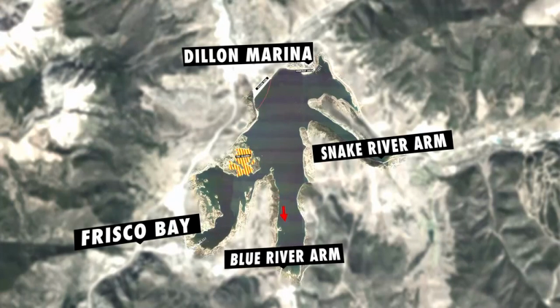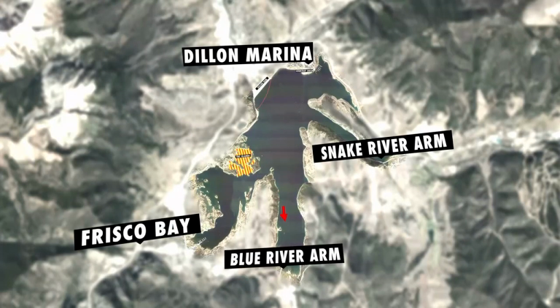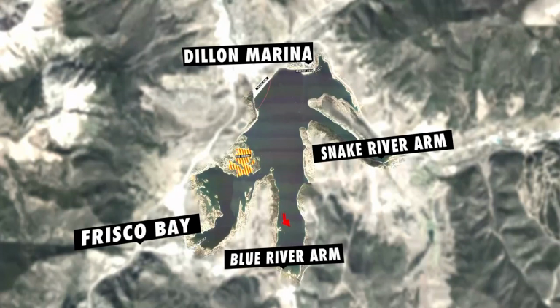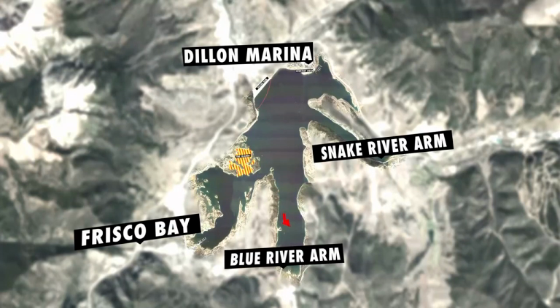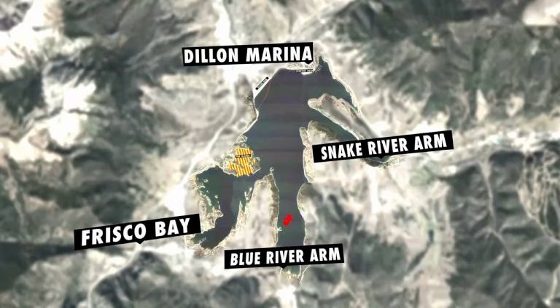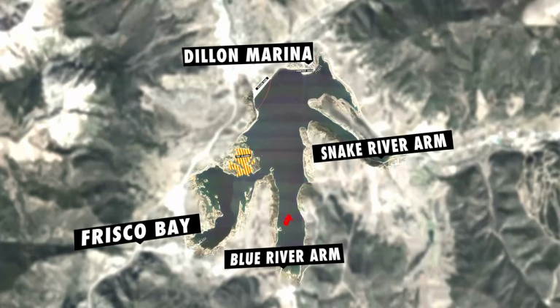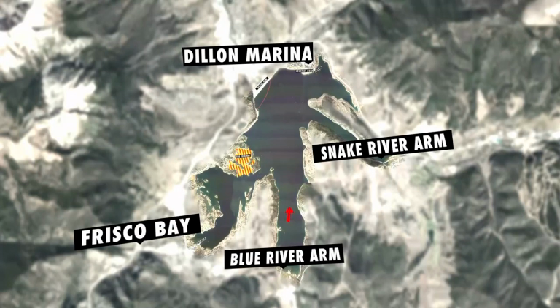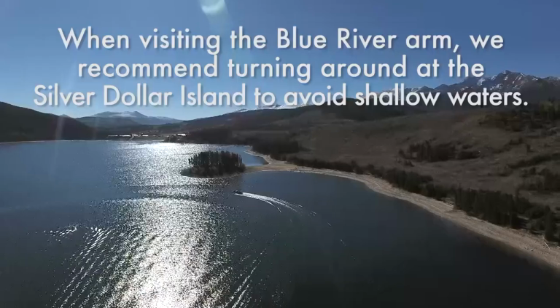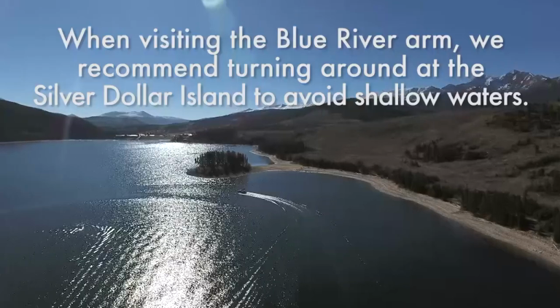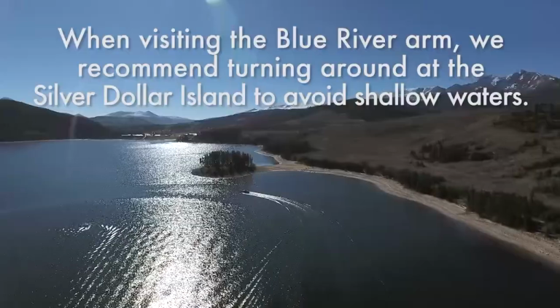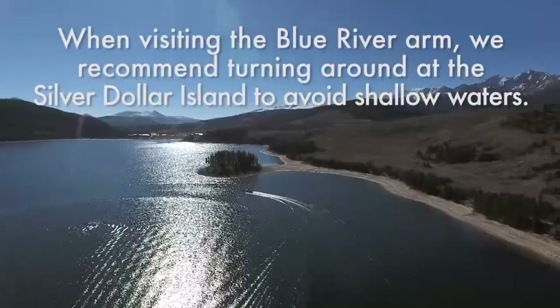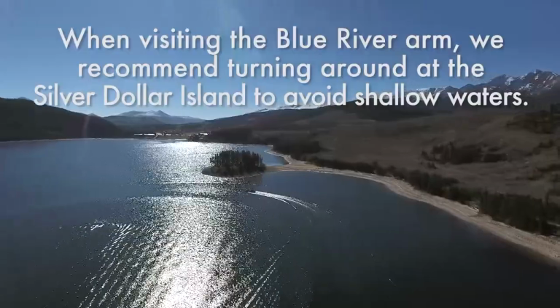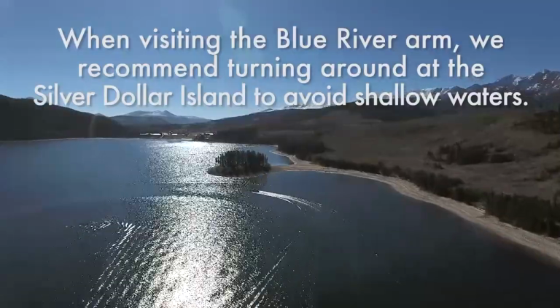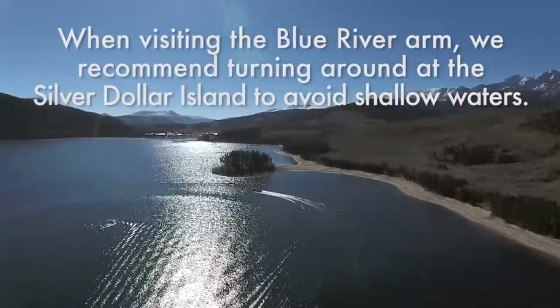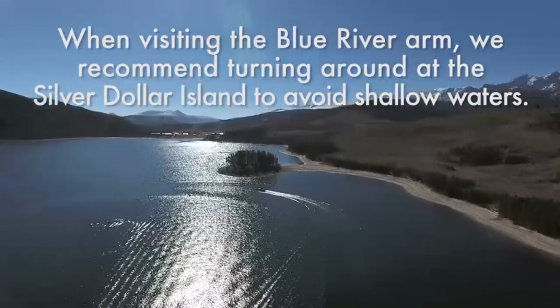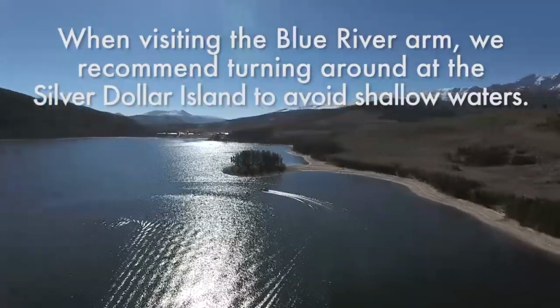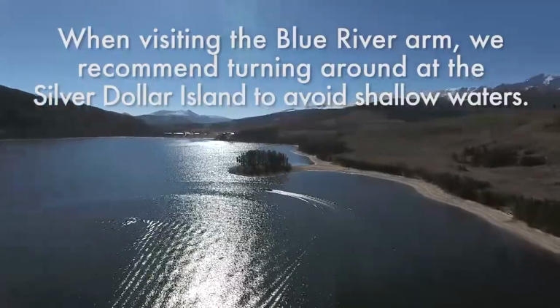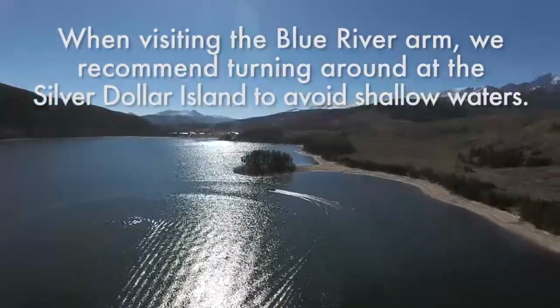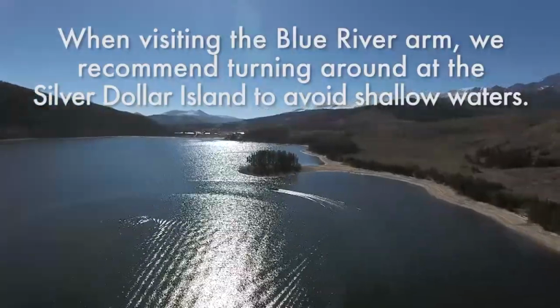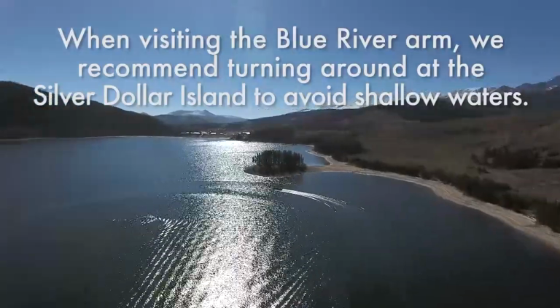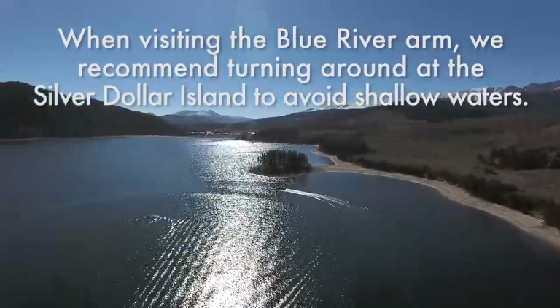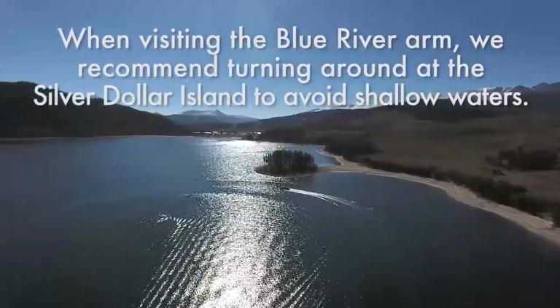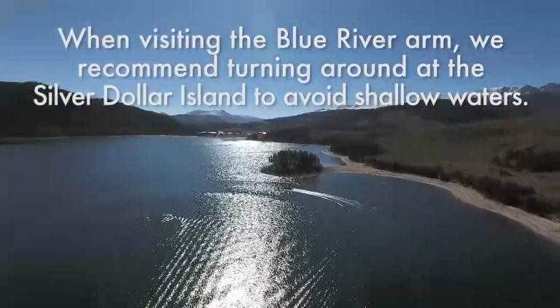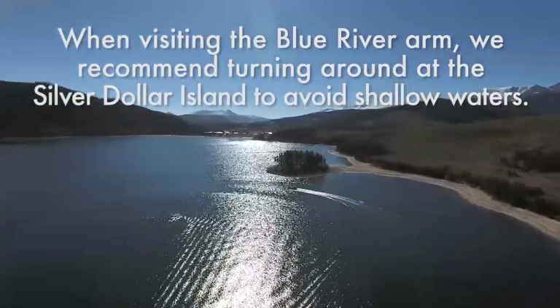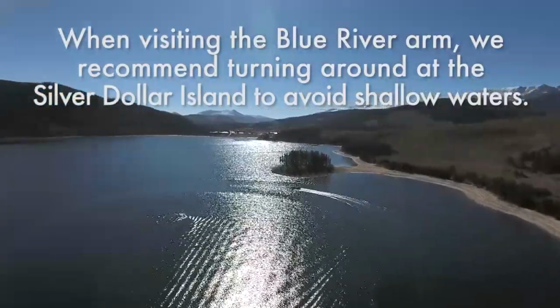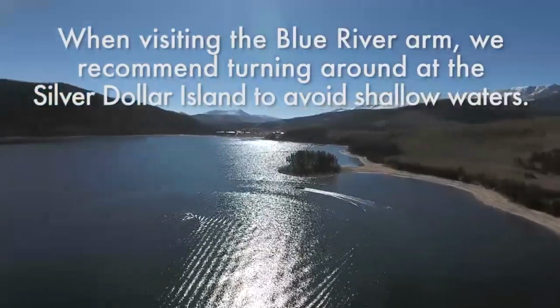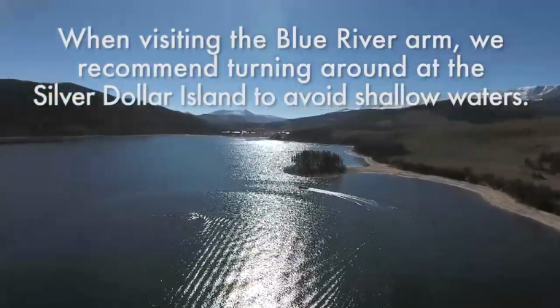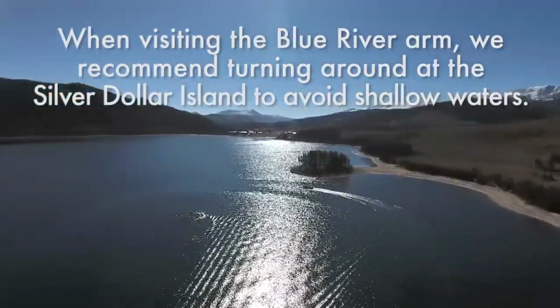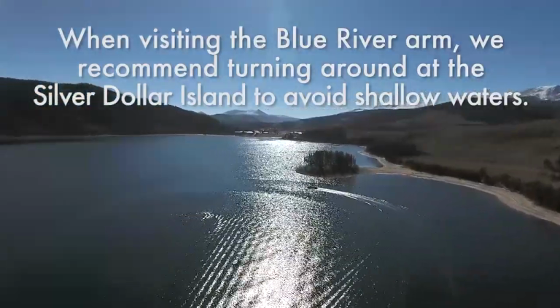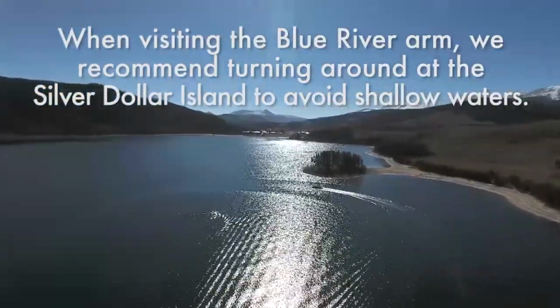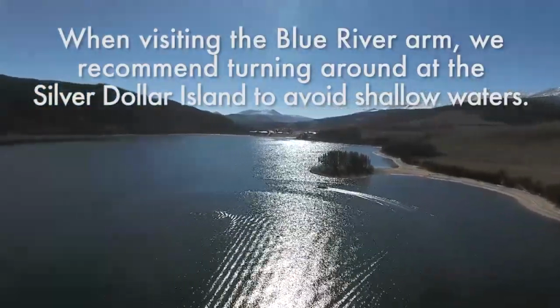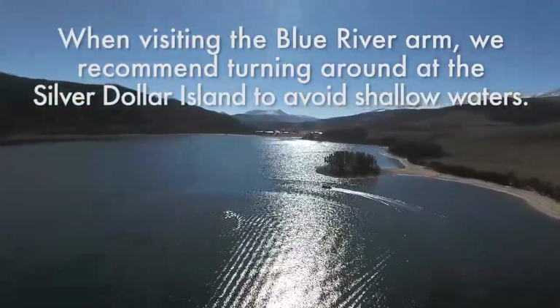When visiting the Blue River Arm, we recommend turning around at Silver Dollar Island to avoid shallow waters.